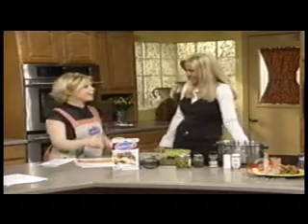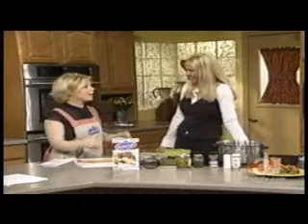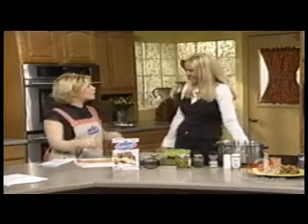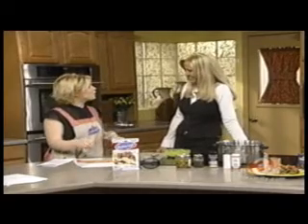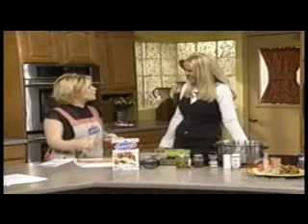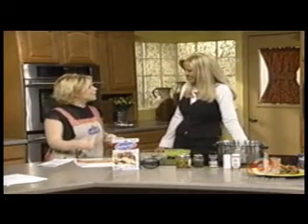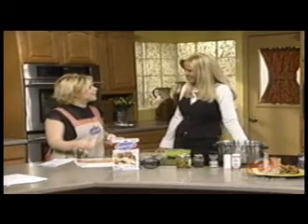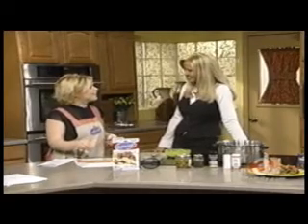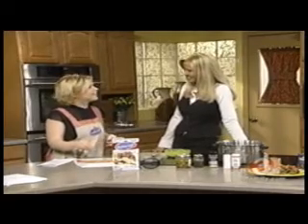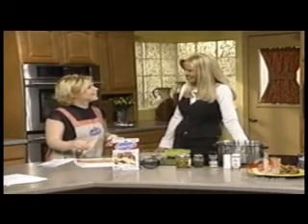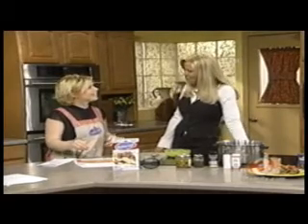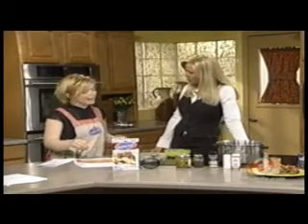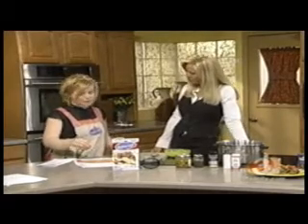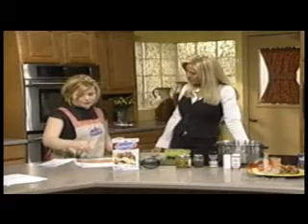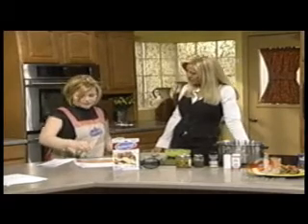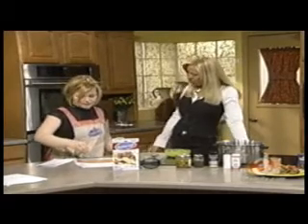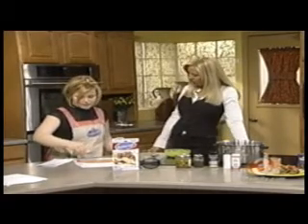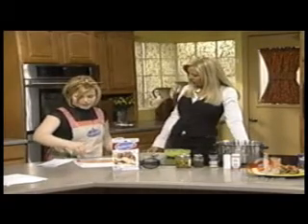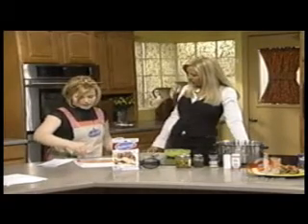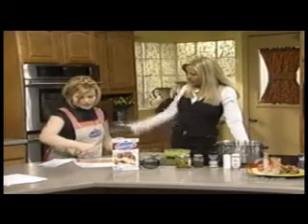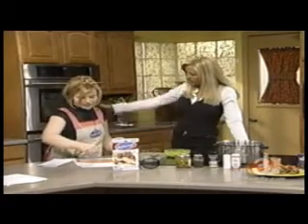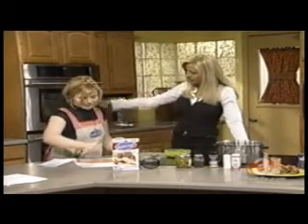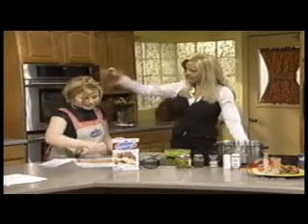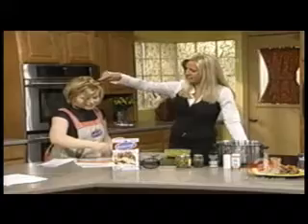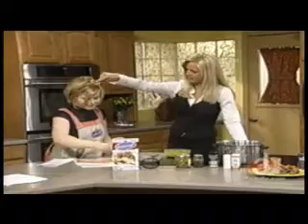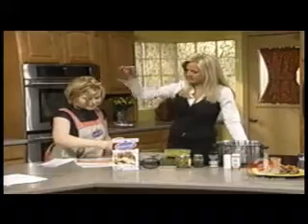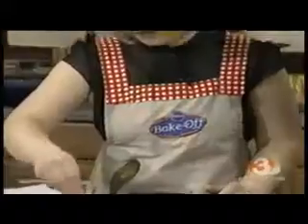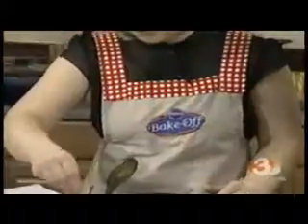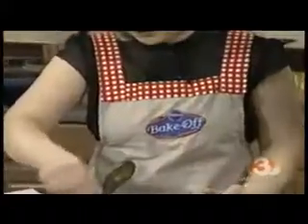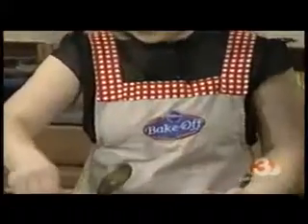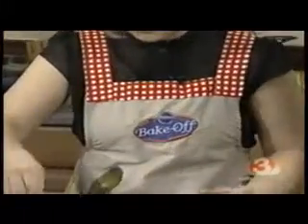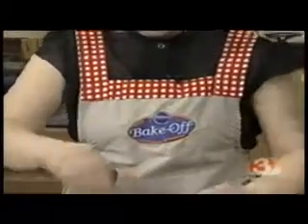Todd Oldham designed this — my apron. Oh, very cute. I love this. You like my bow?